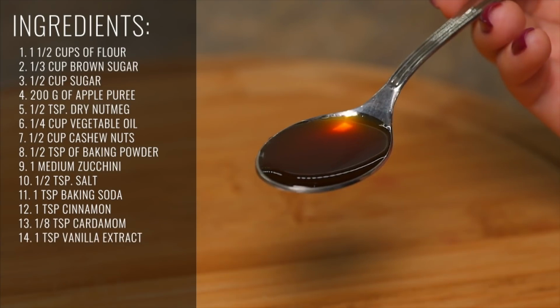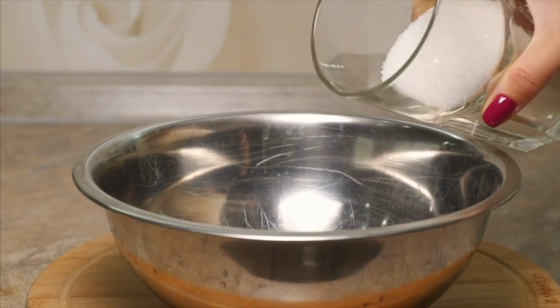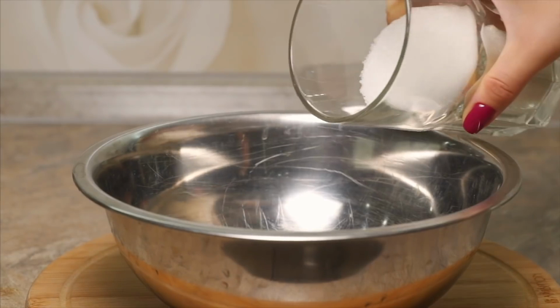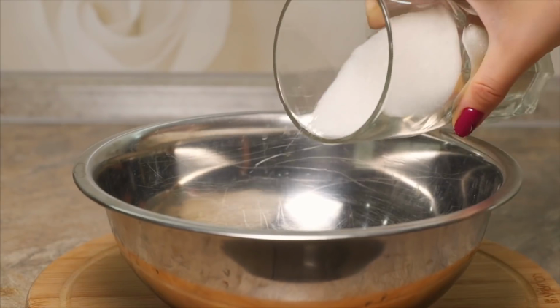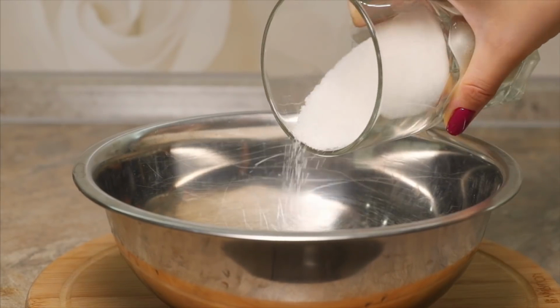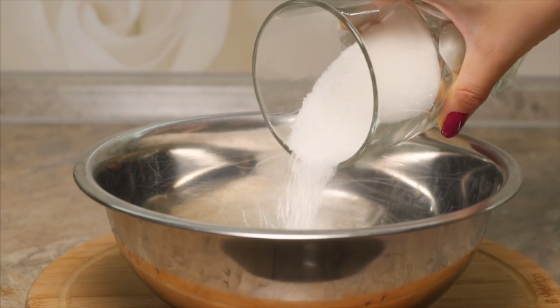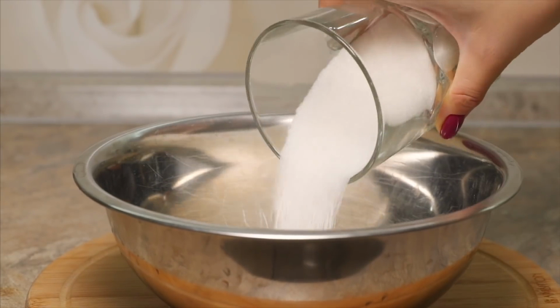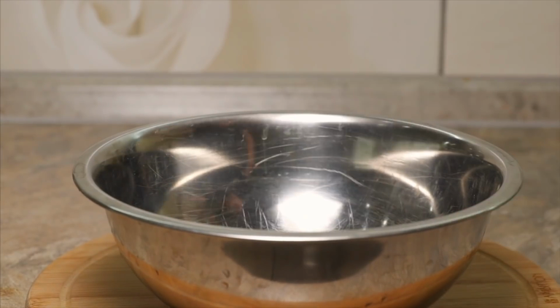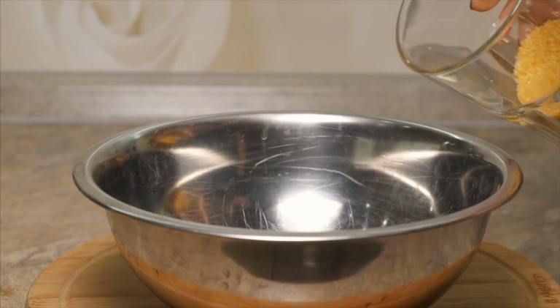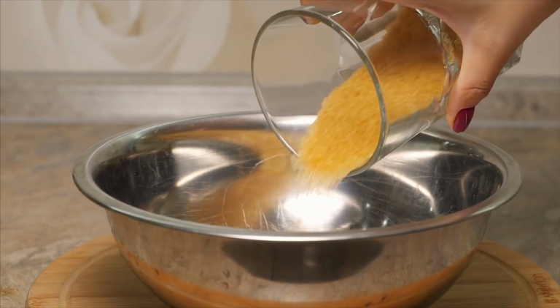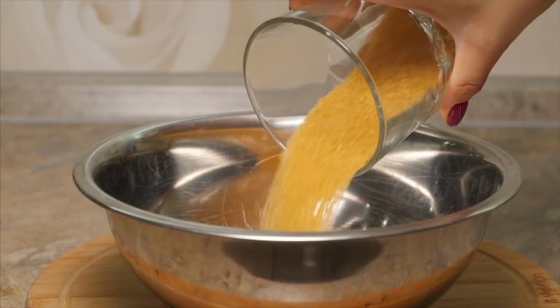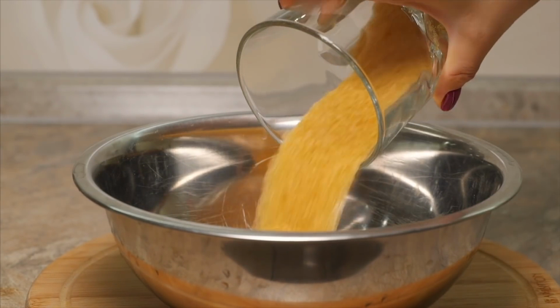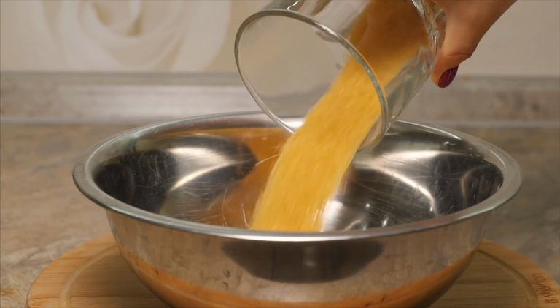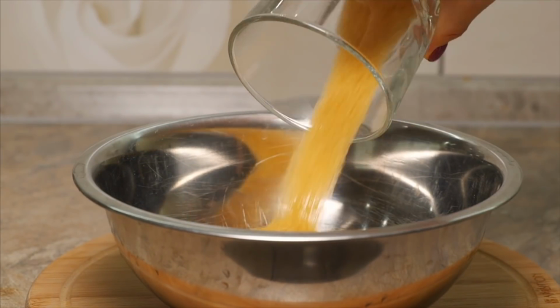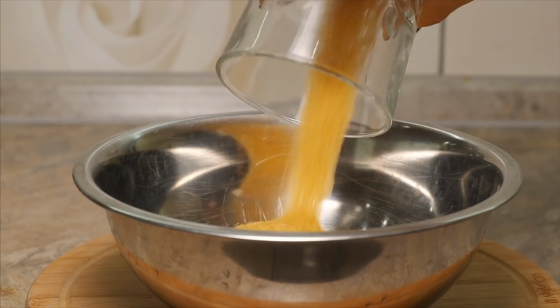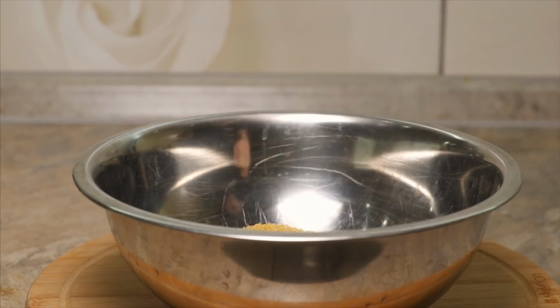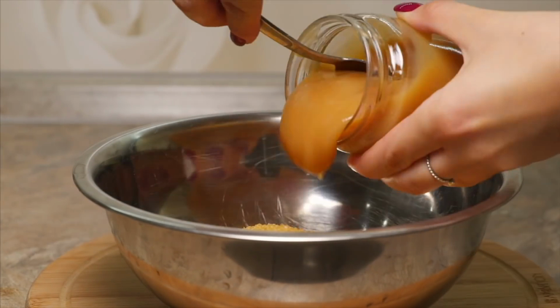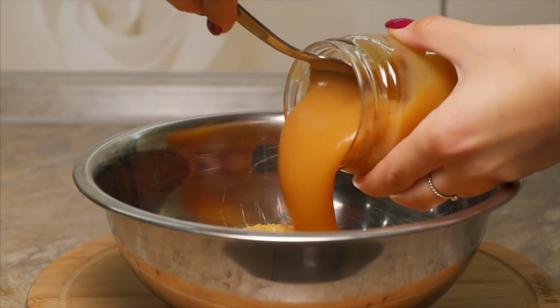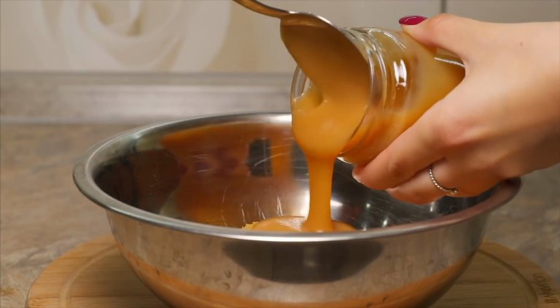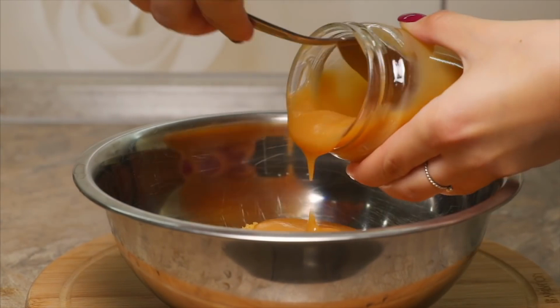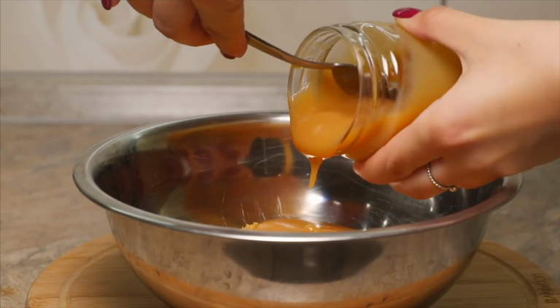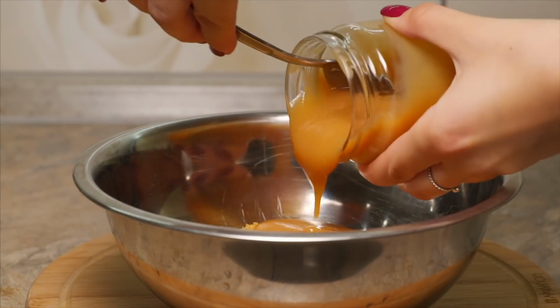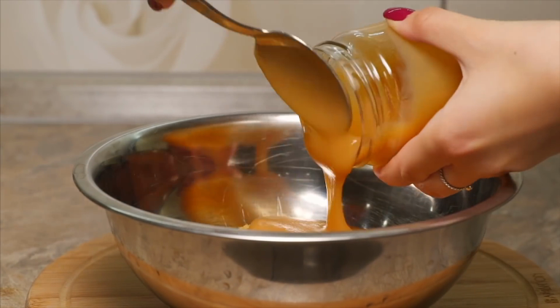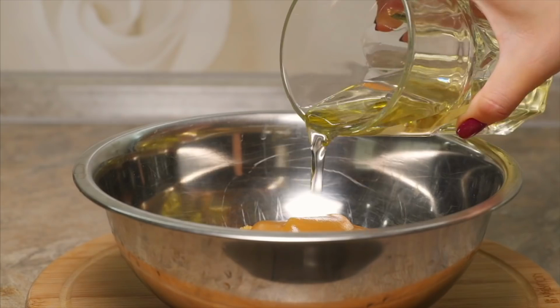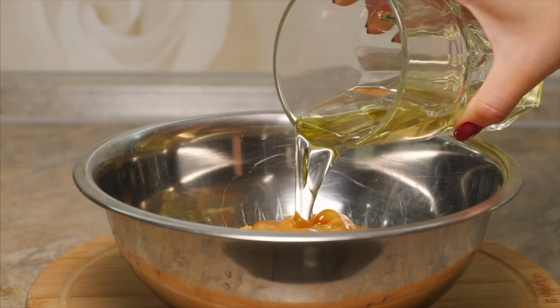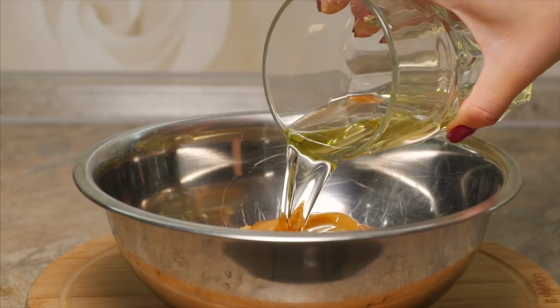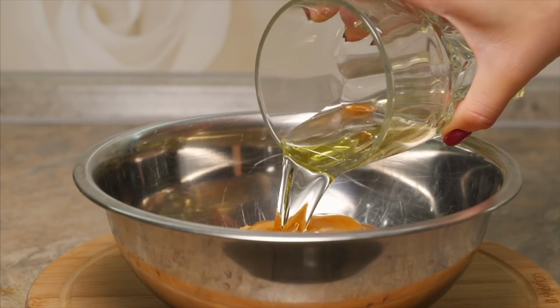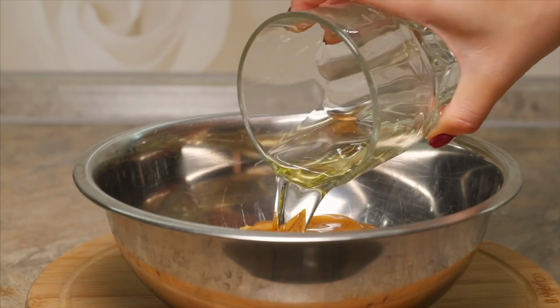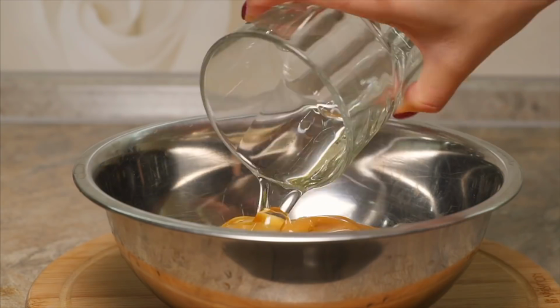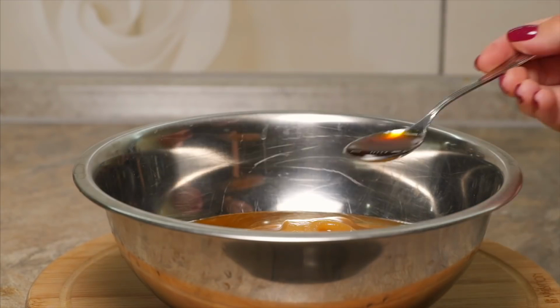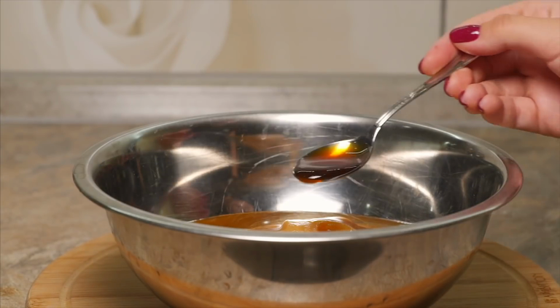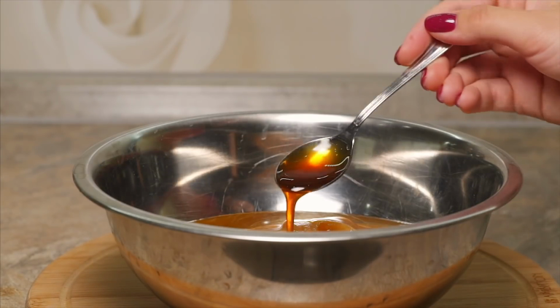In a large bowl, add sugar, brown sugar, applesauce, oil and vanilla. Whisk well and set aside.